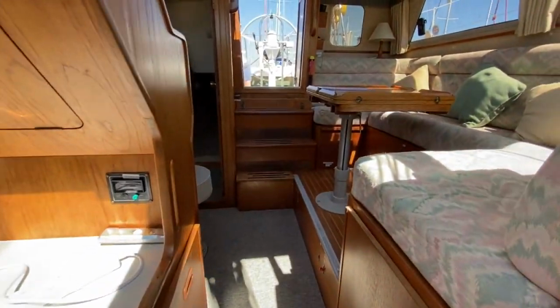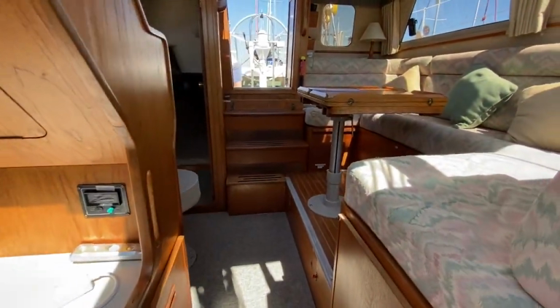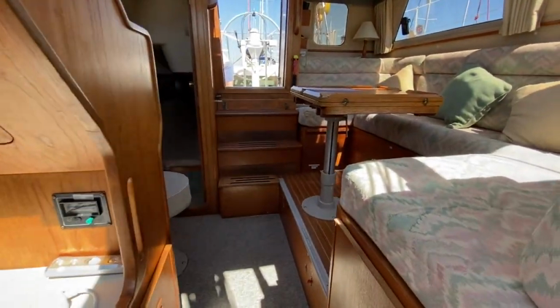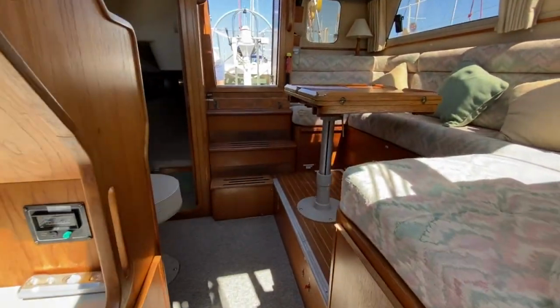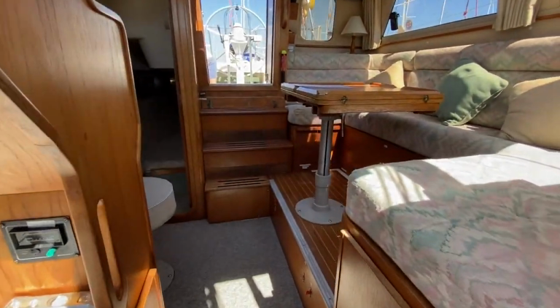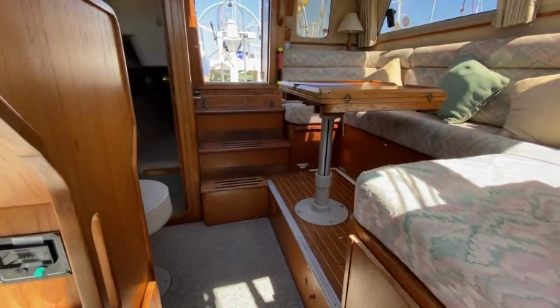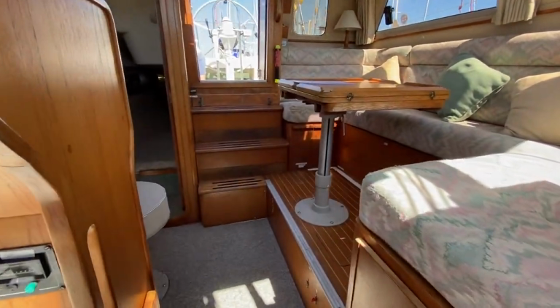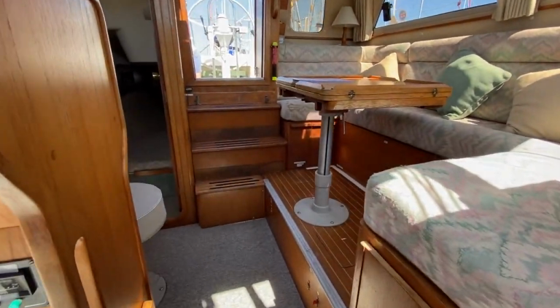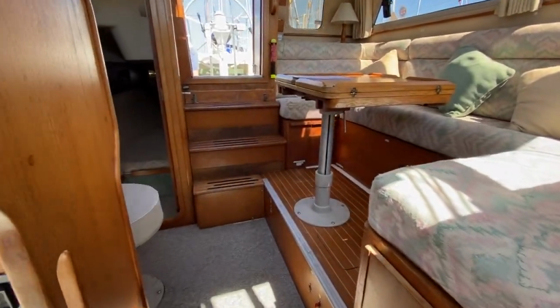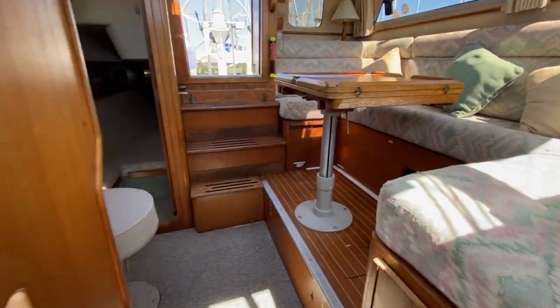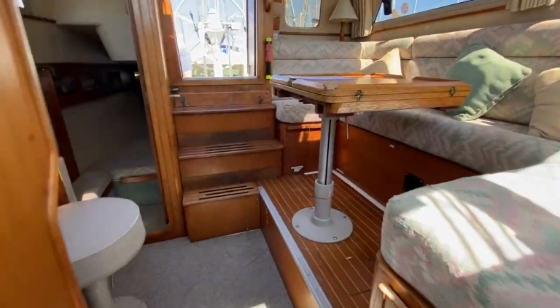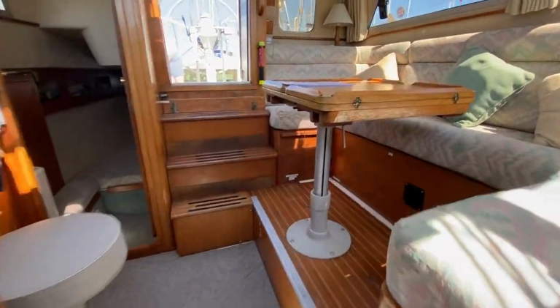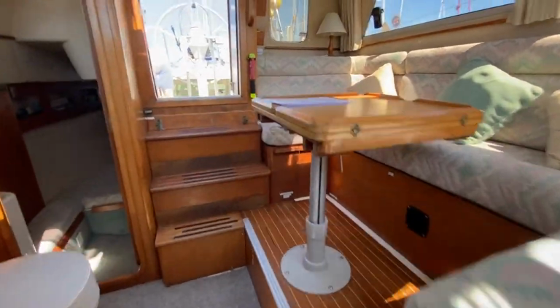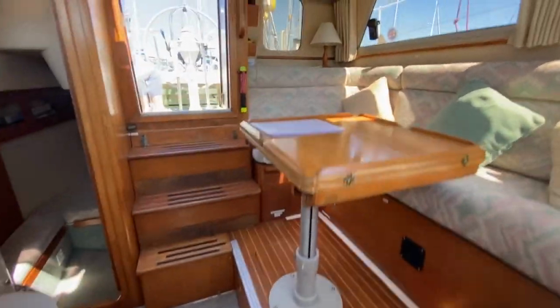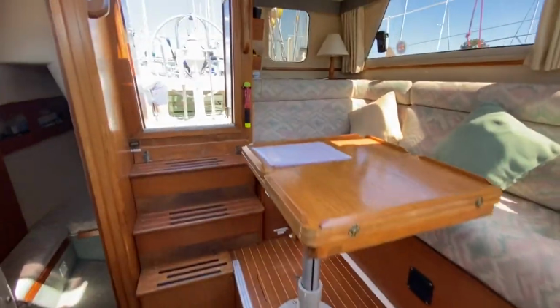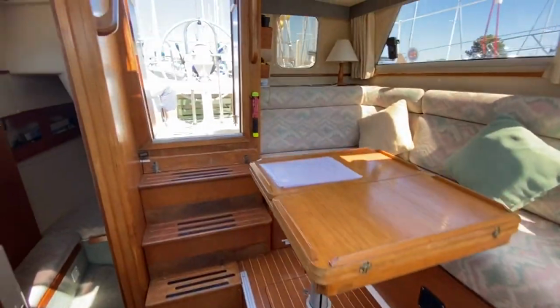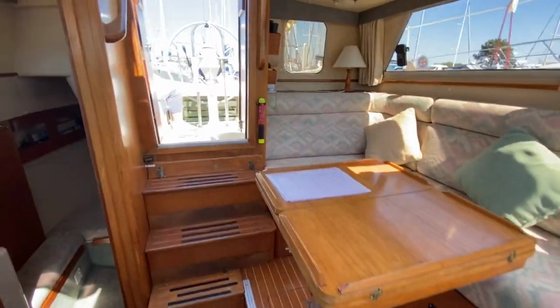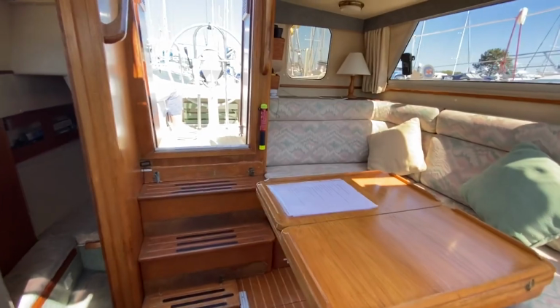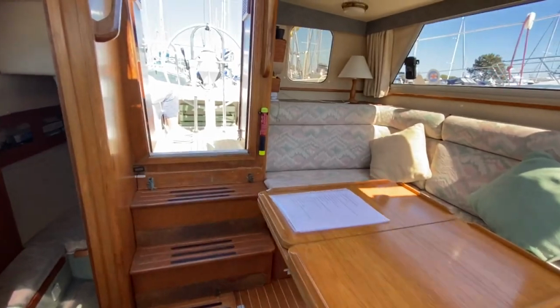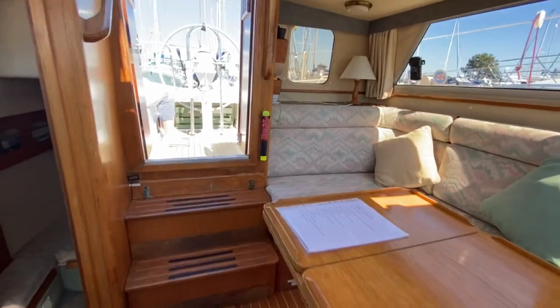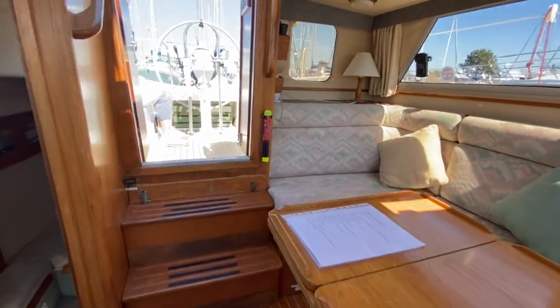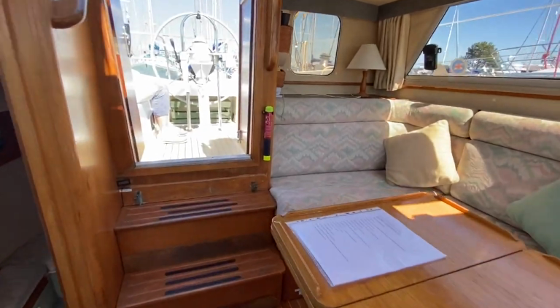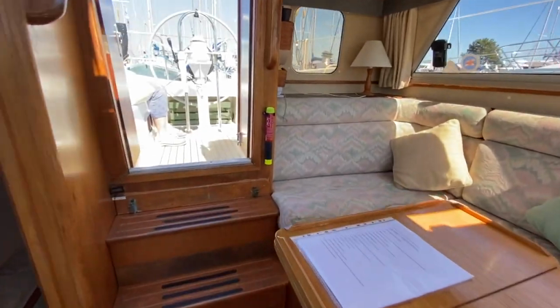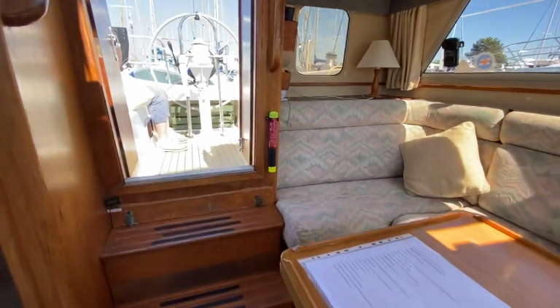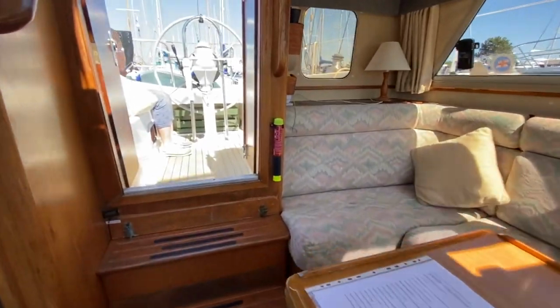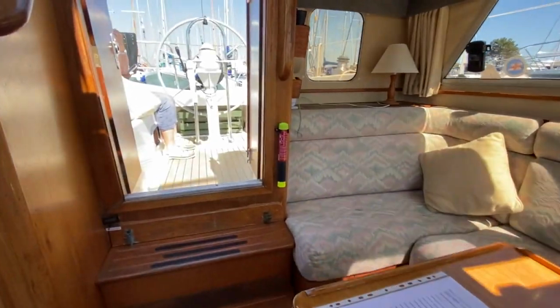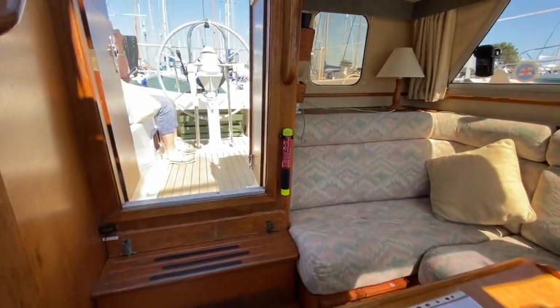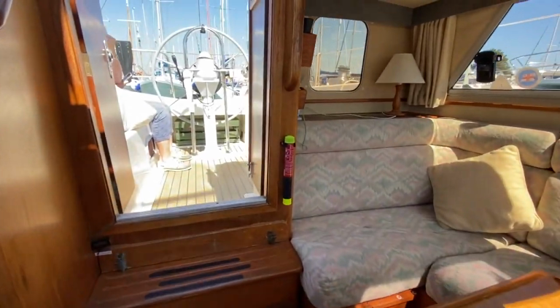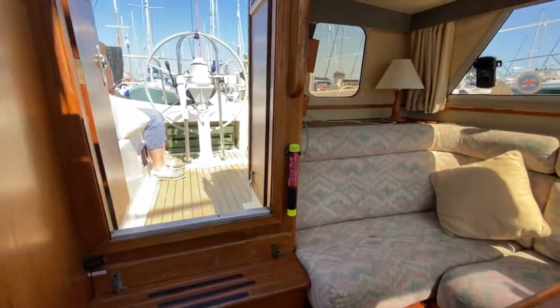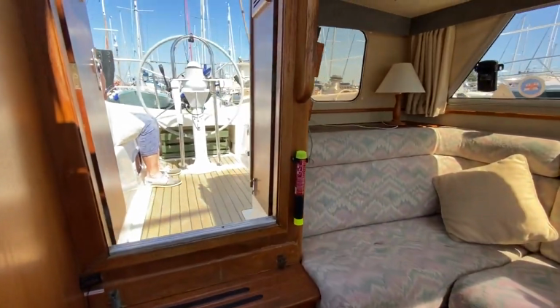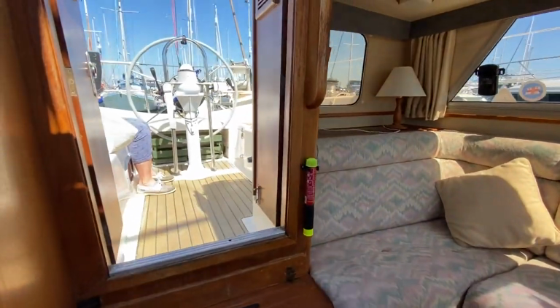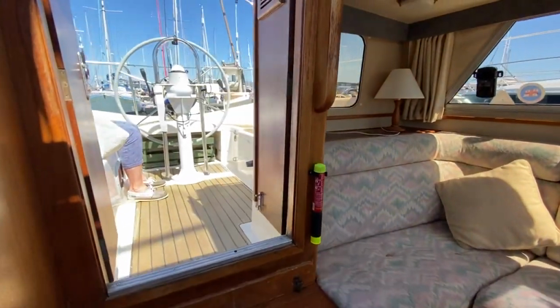Just walking back through towards the cockpit now.